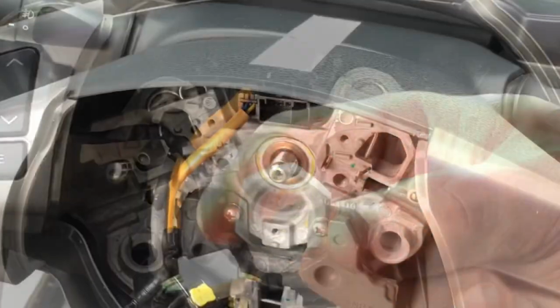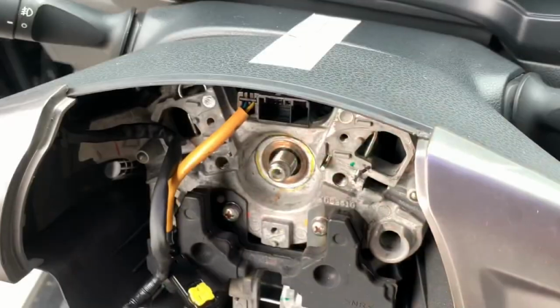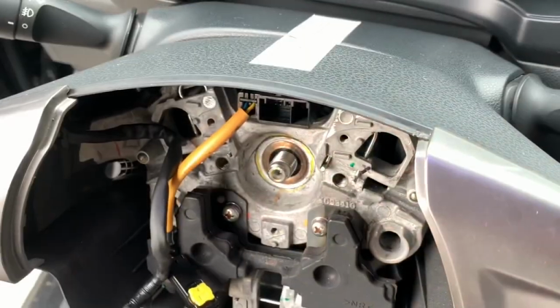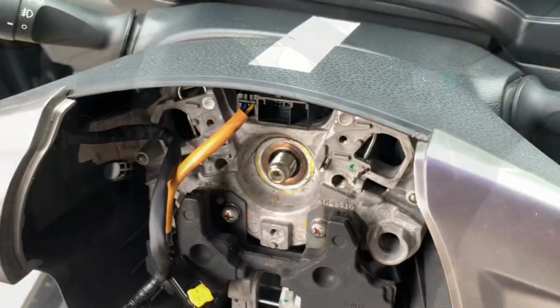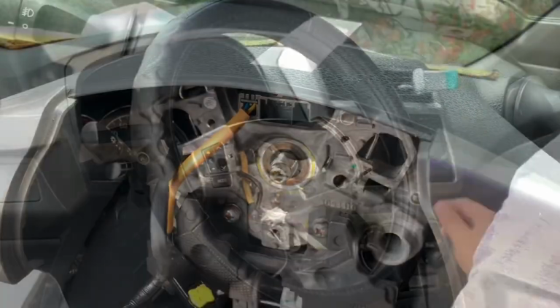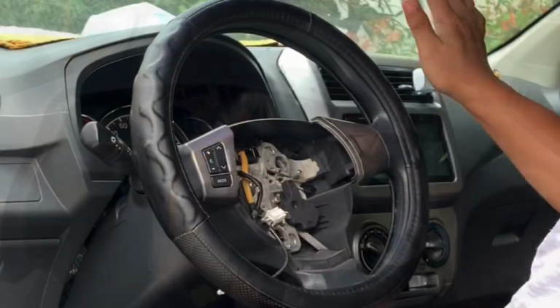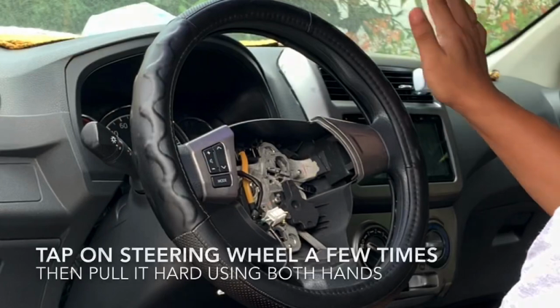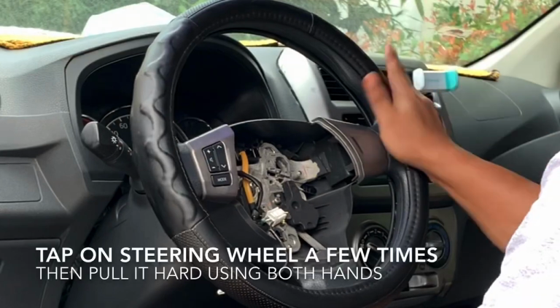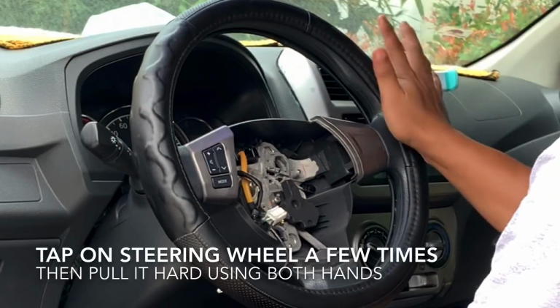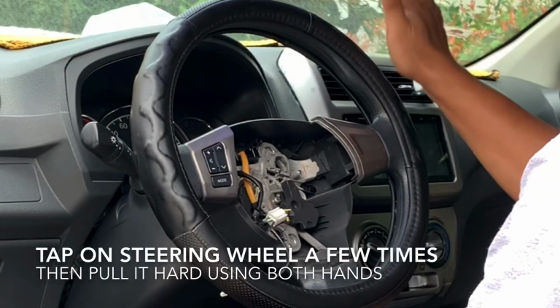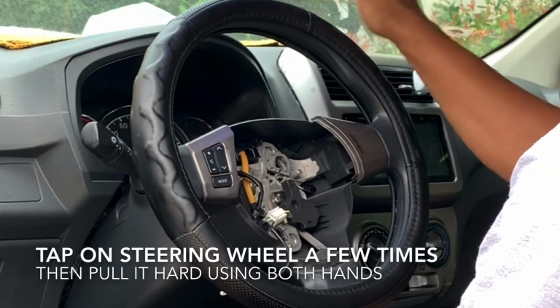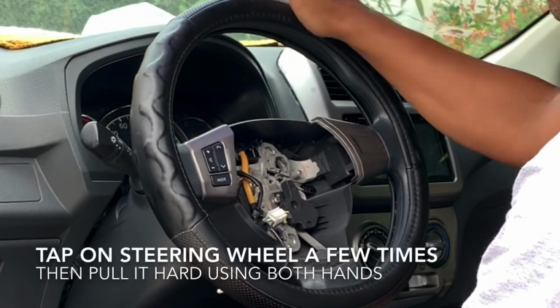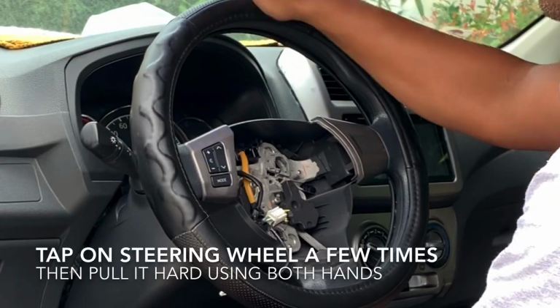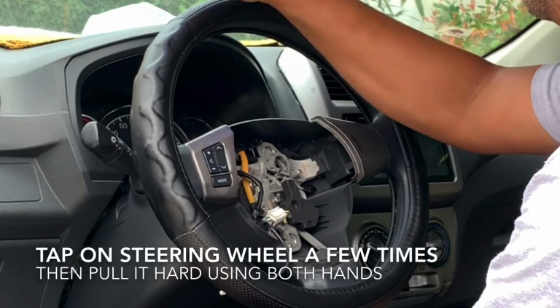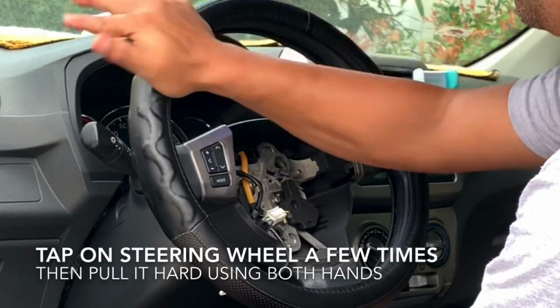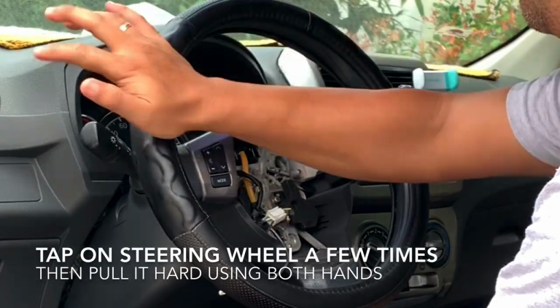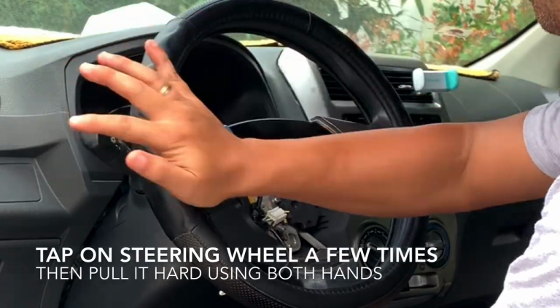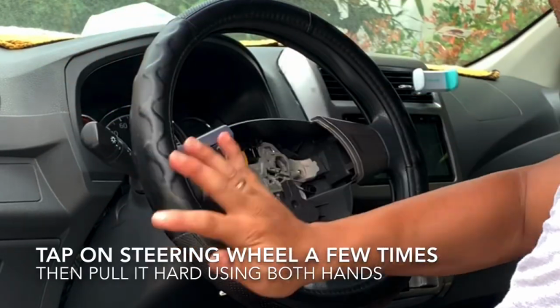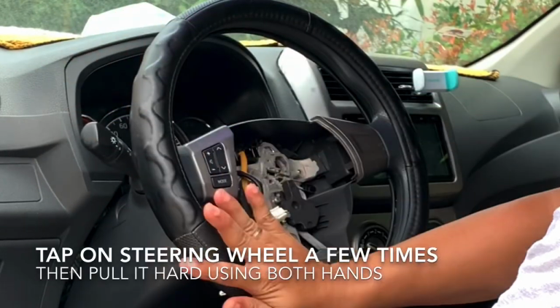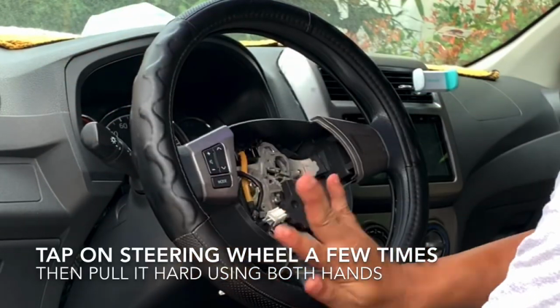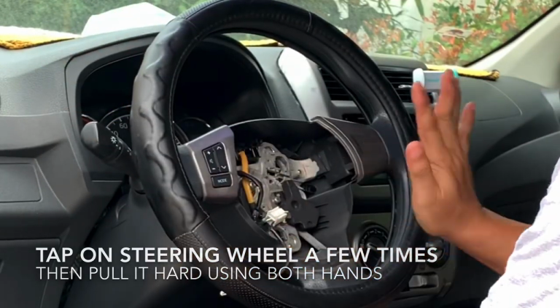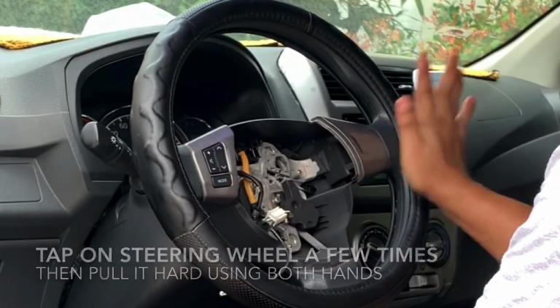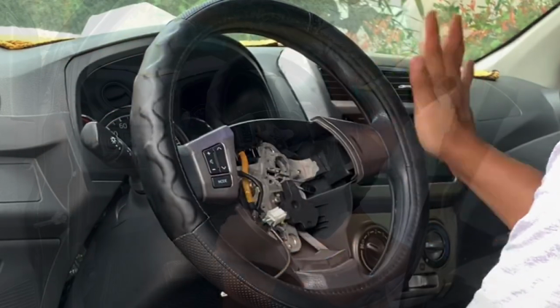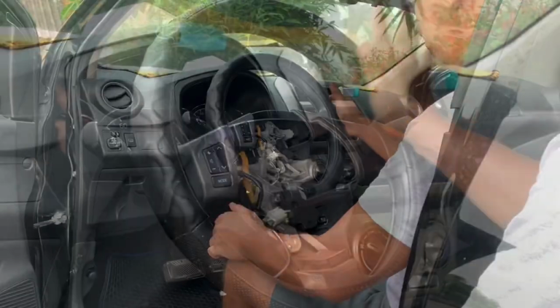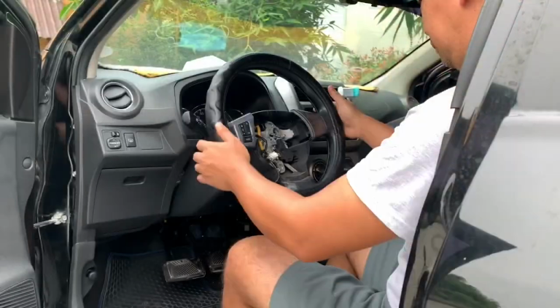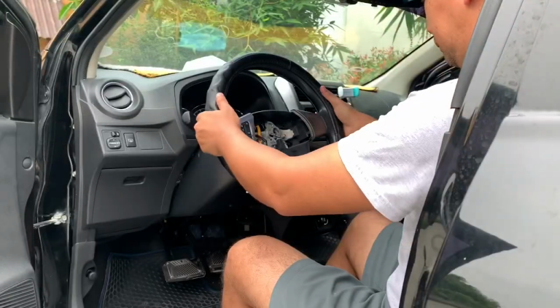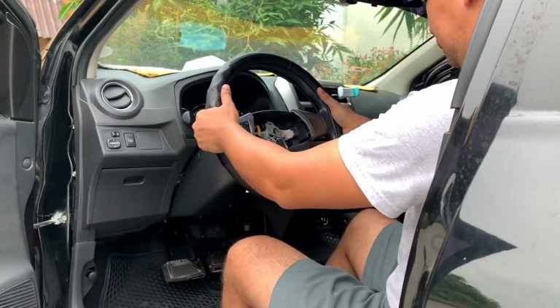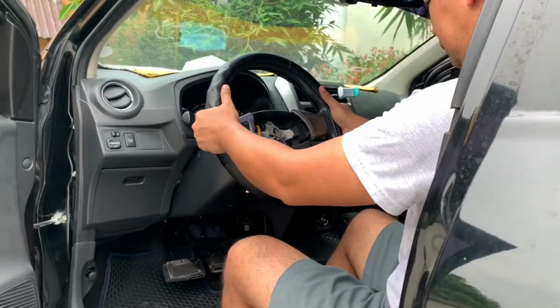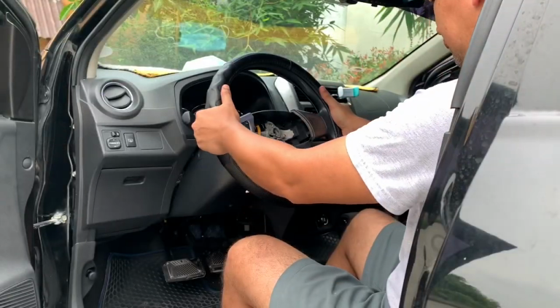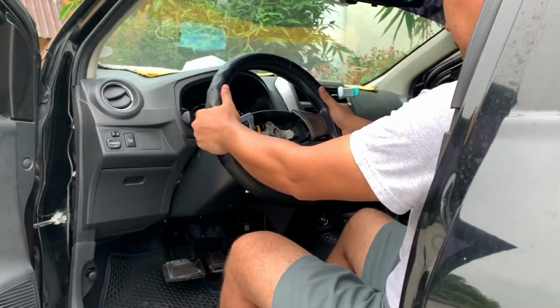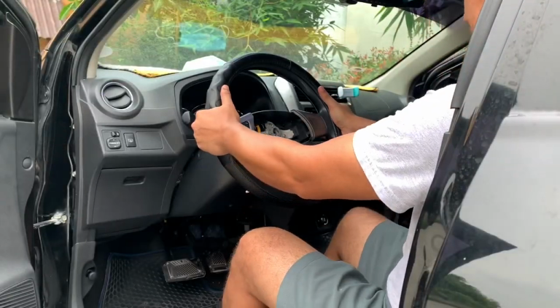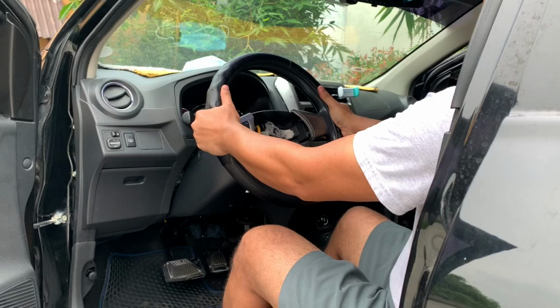Place the wheels. Give the steering wheel several taps, then give it one big tug.